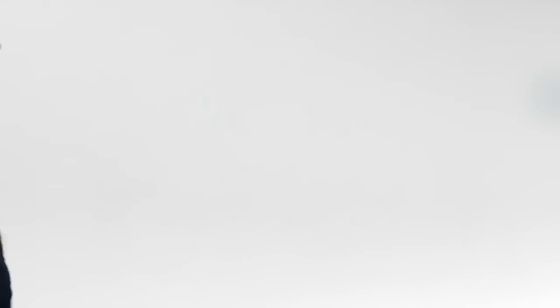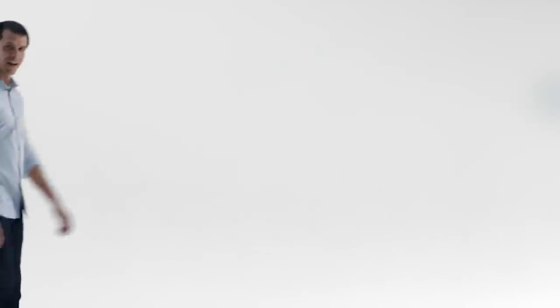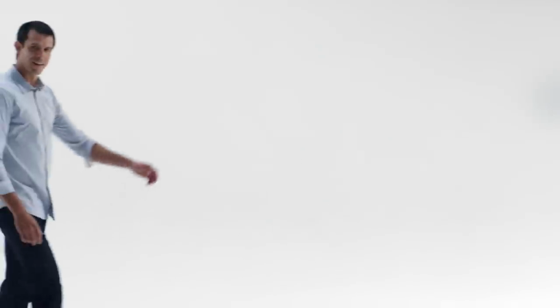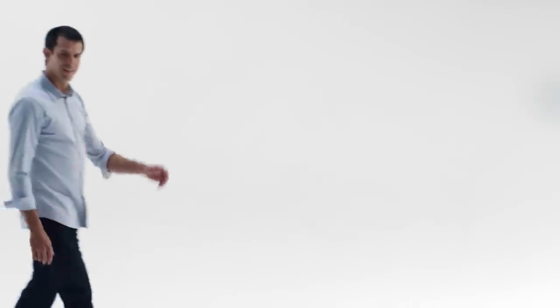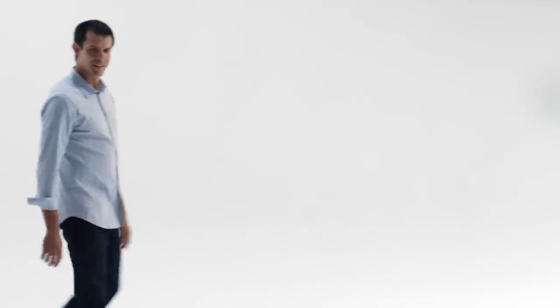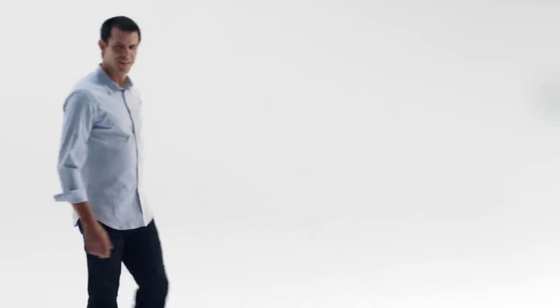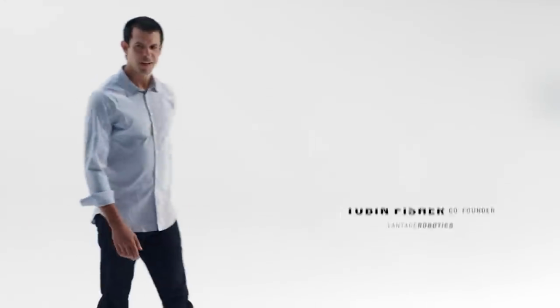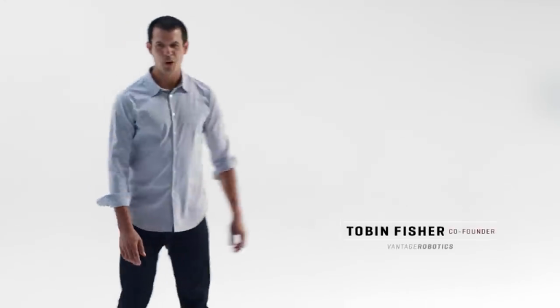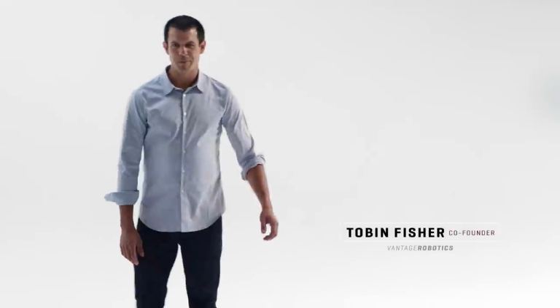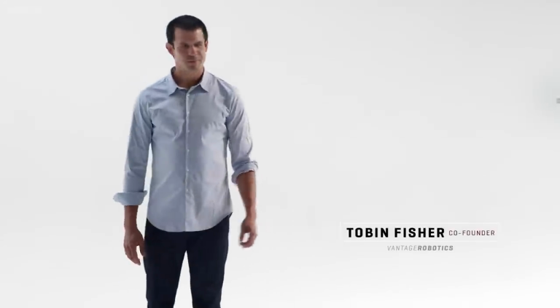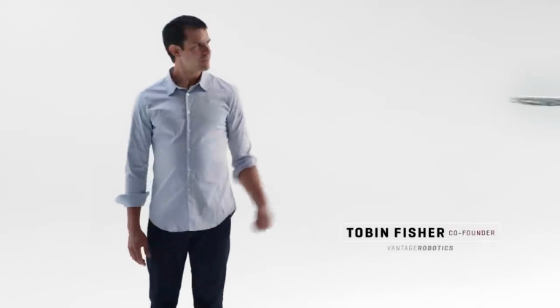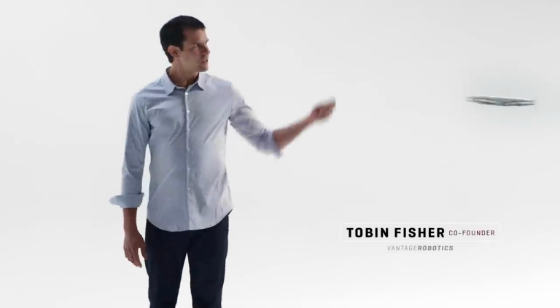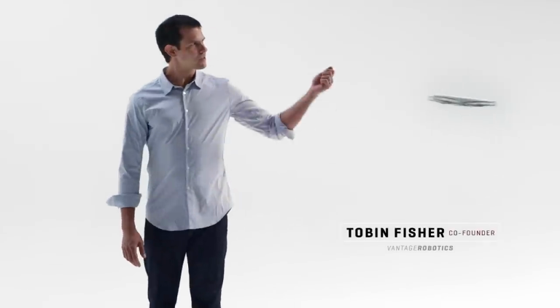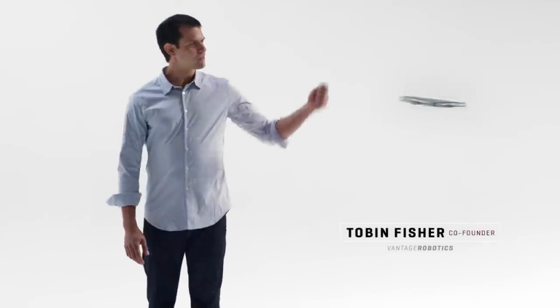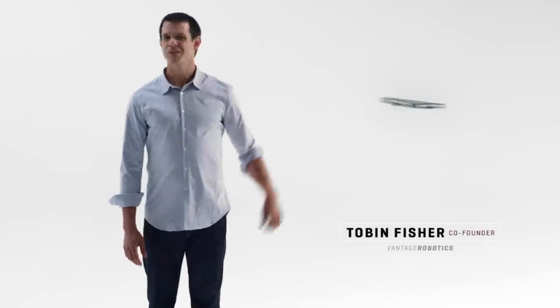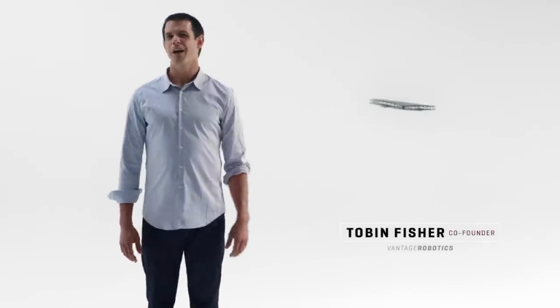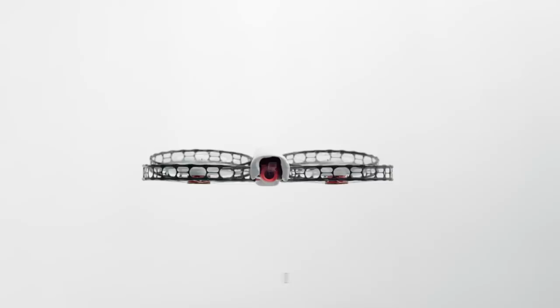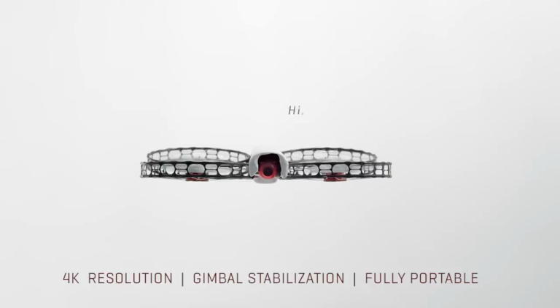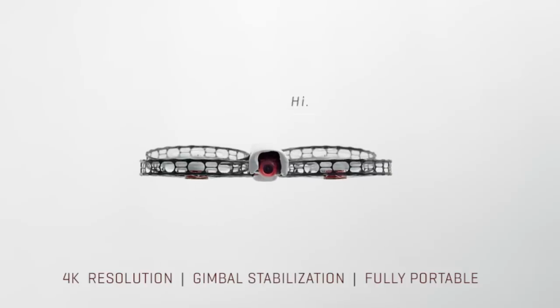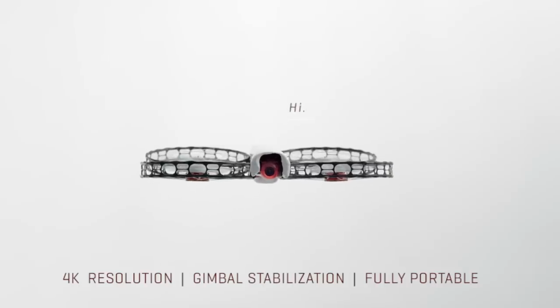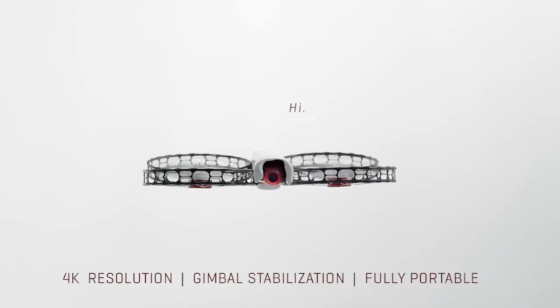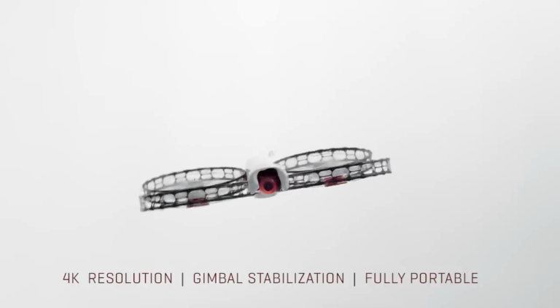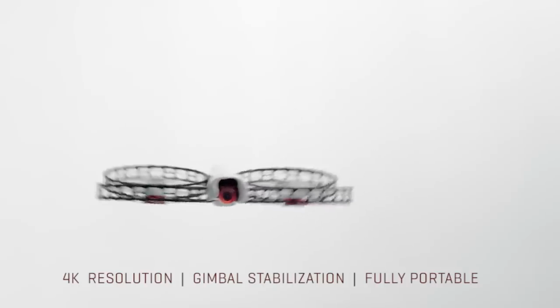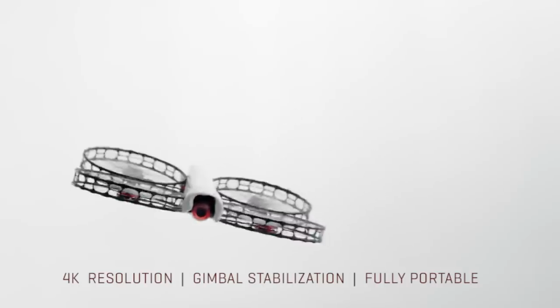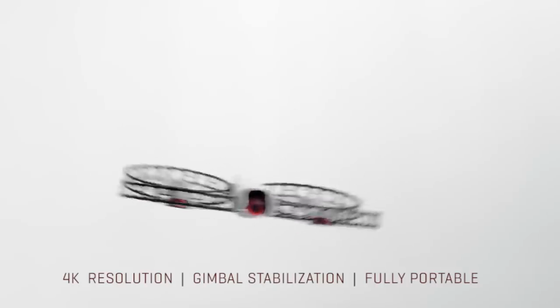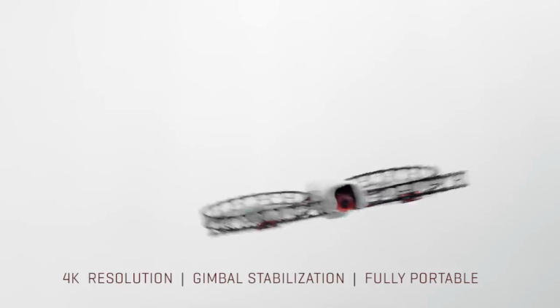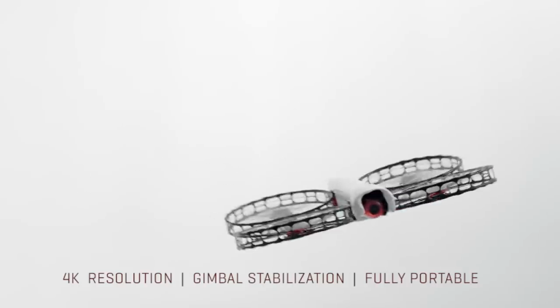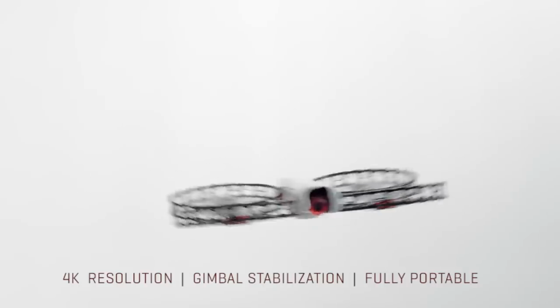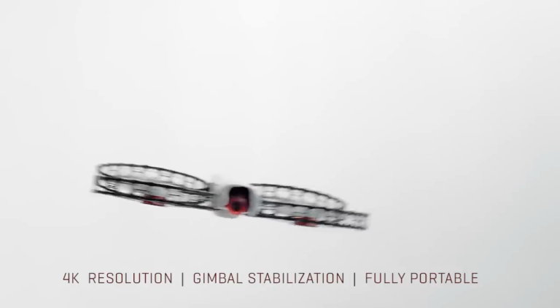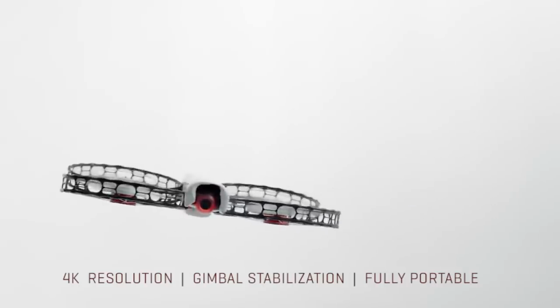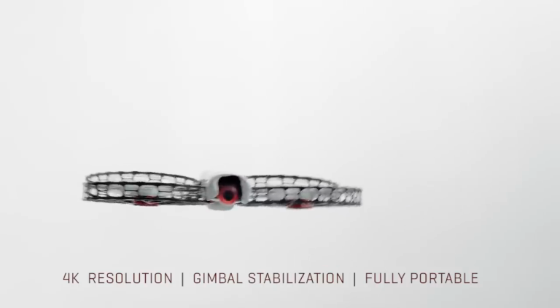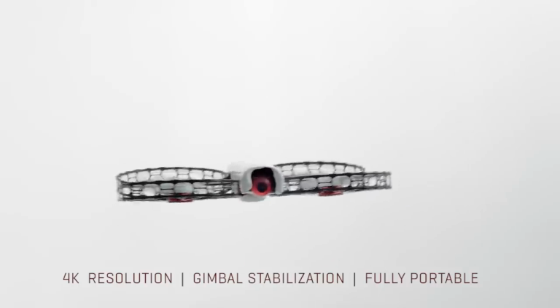Hi, I'm Tobin, and this is Snap, the world's first fully portable 4K flying camera.